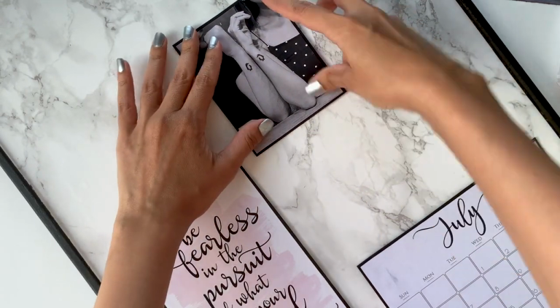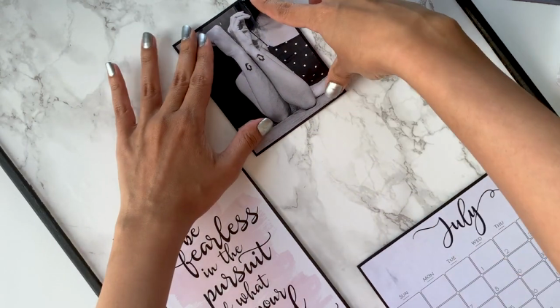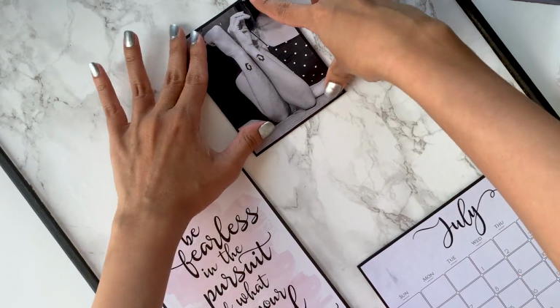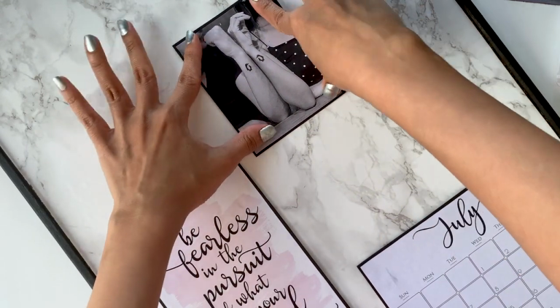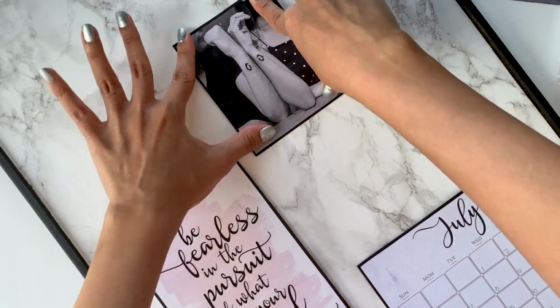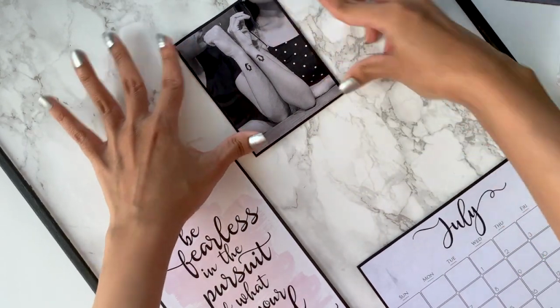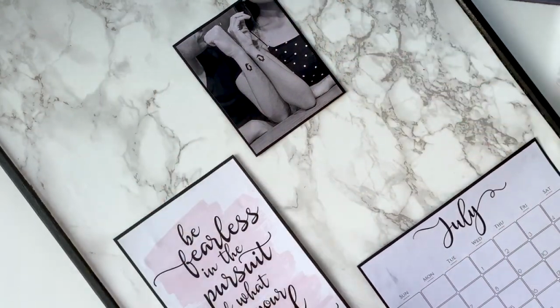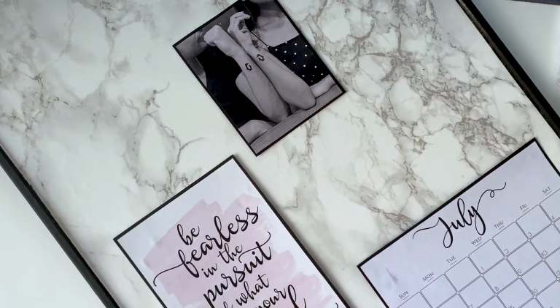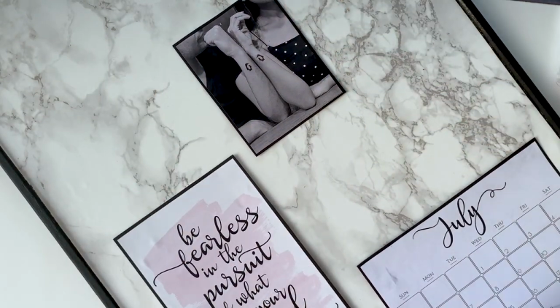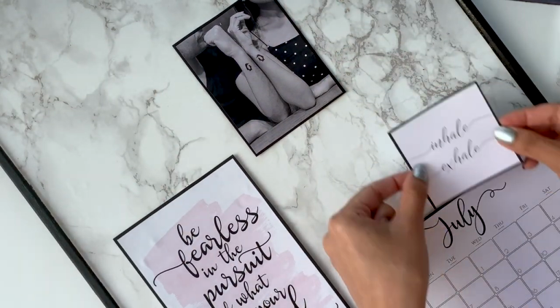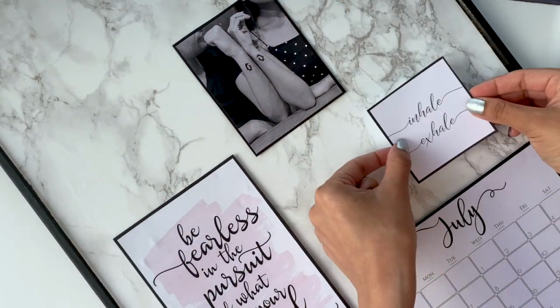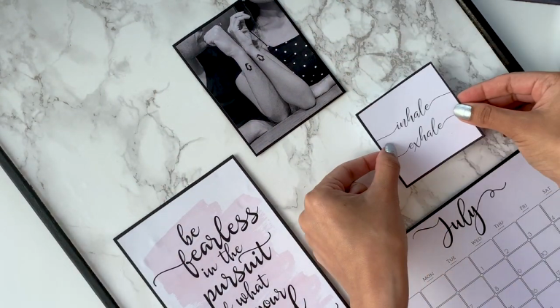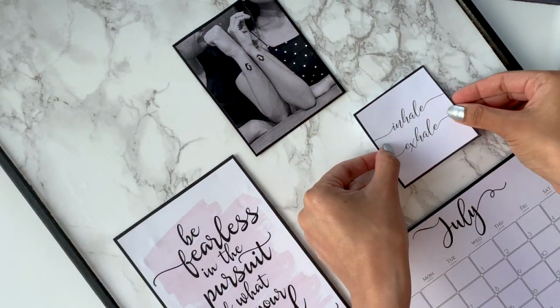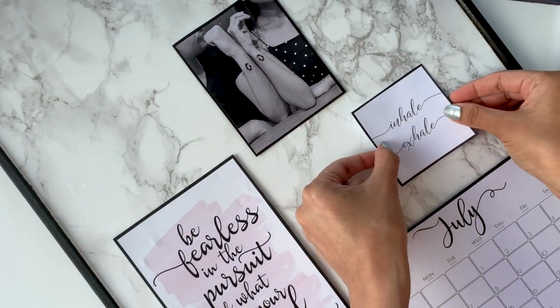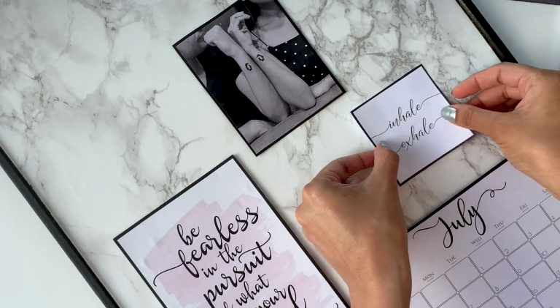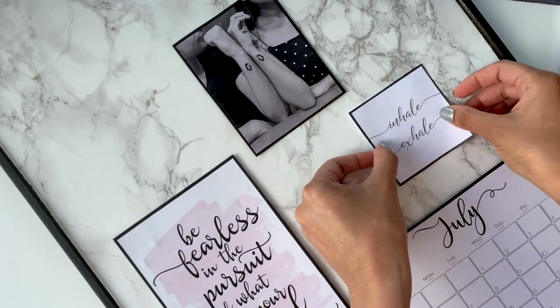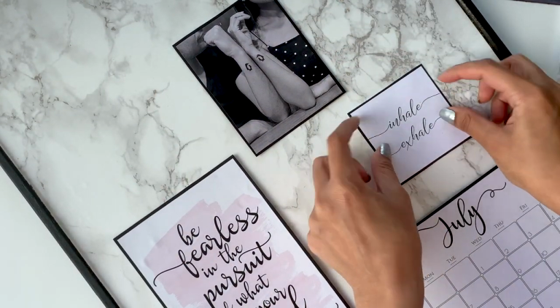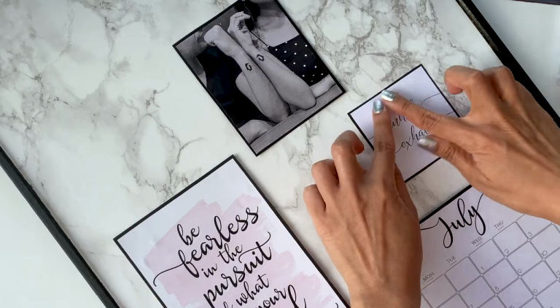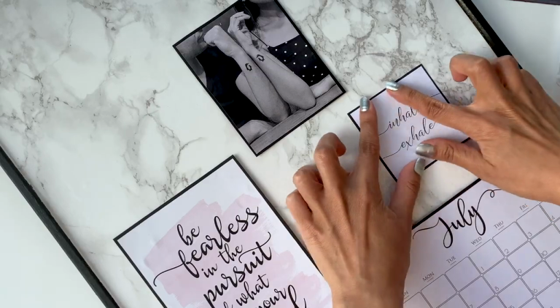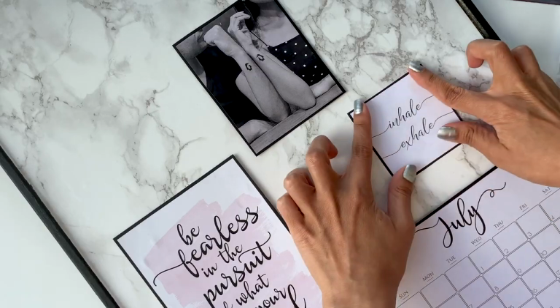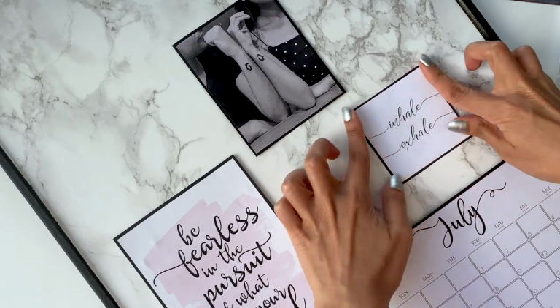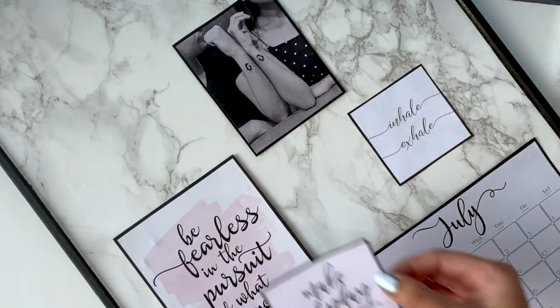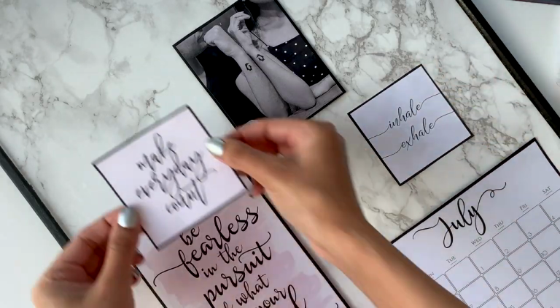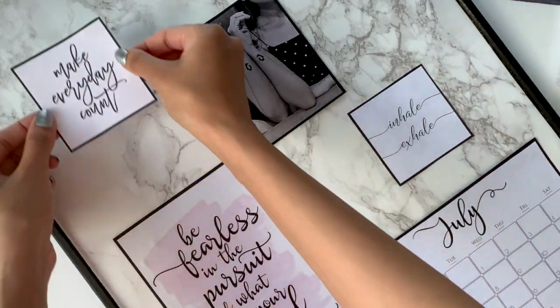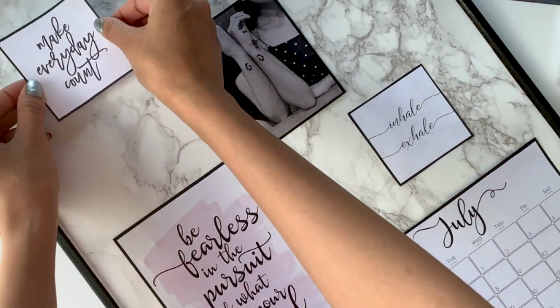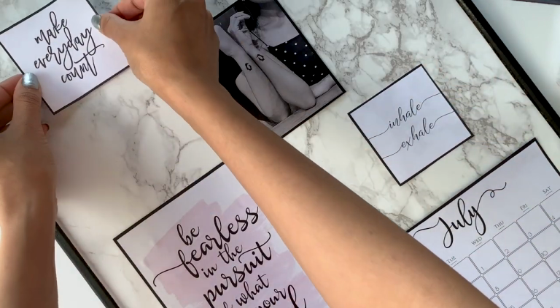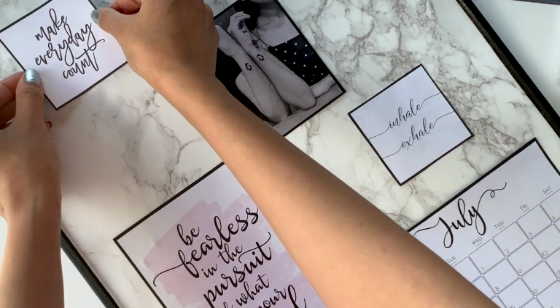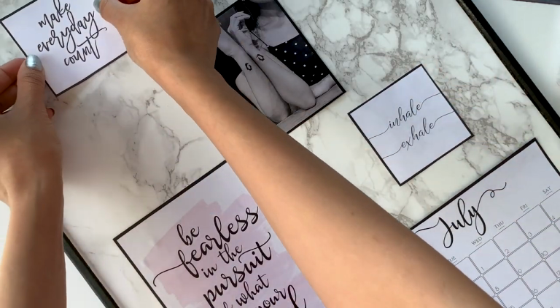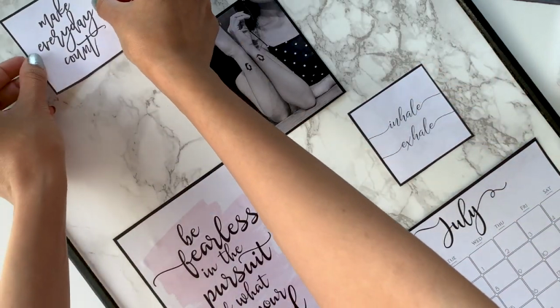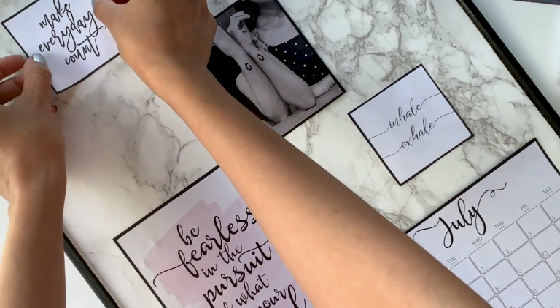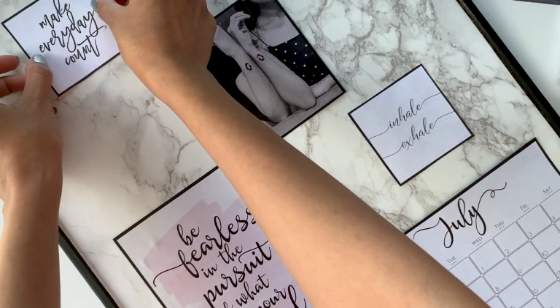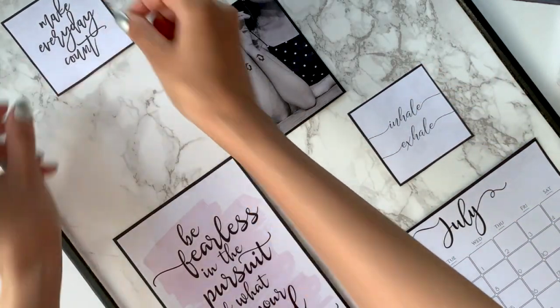And that's it! I can't believe I made this eight-dollar memo board look like an amazing wall art piece.